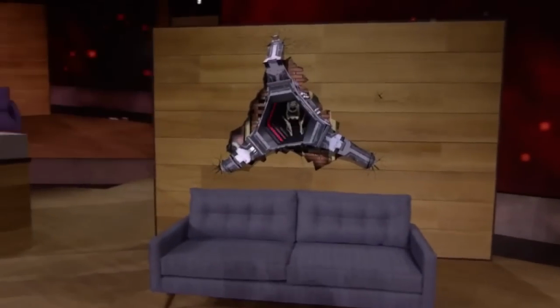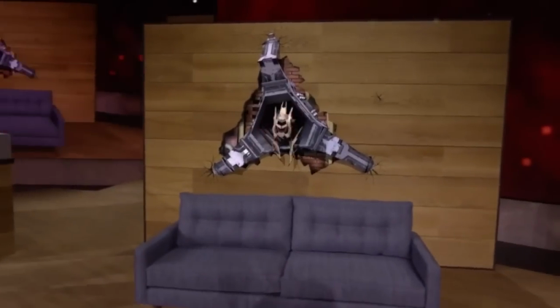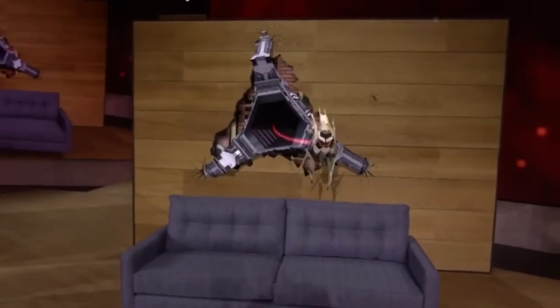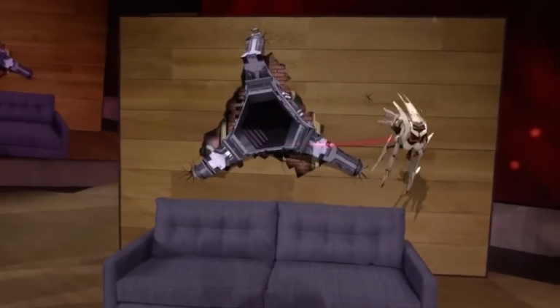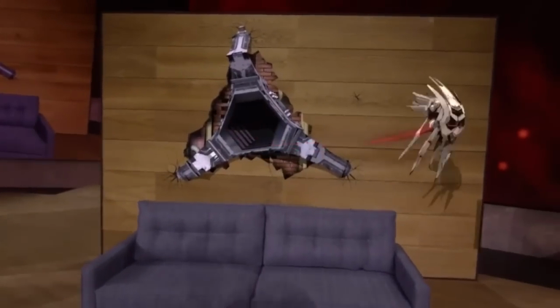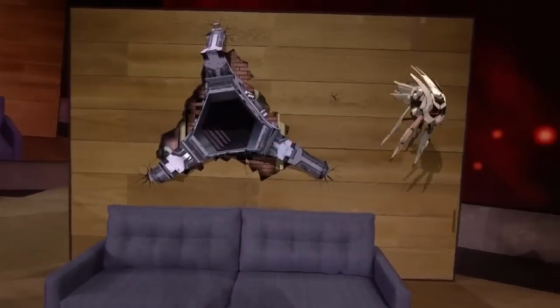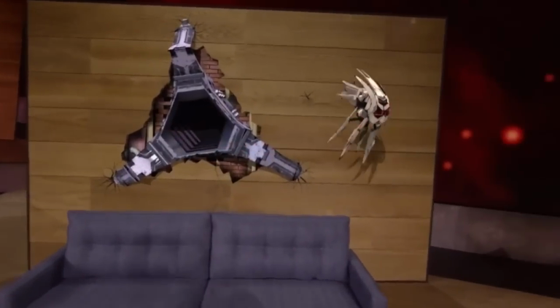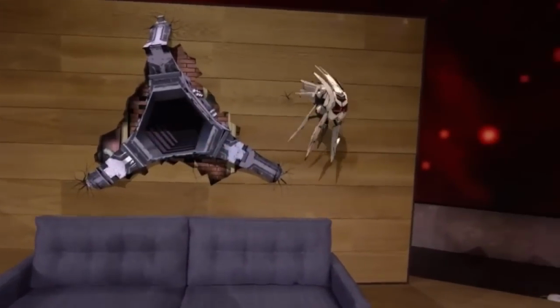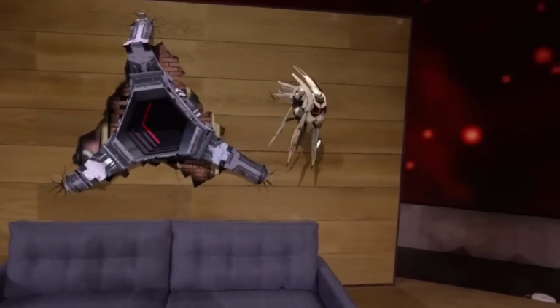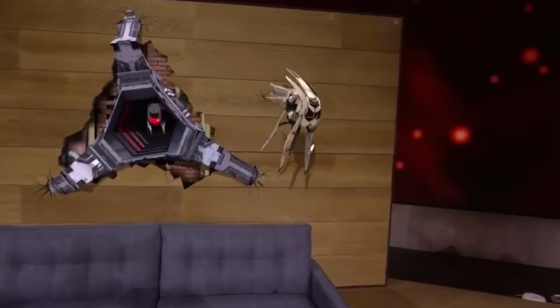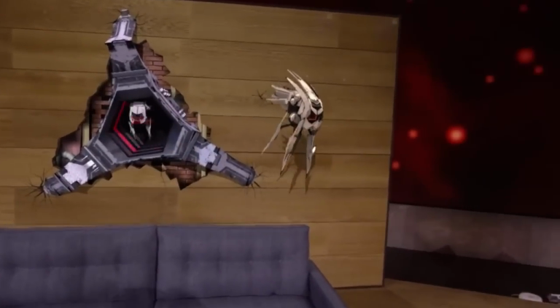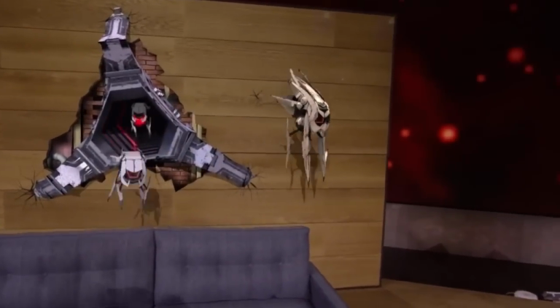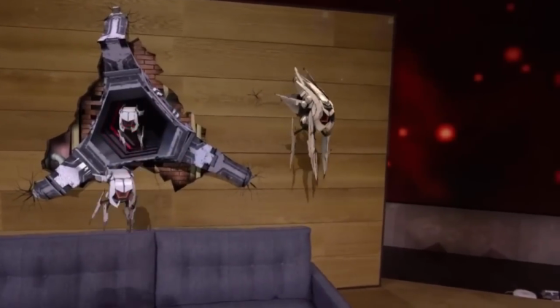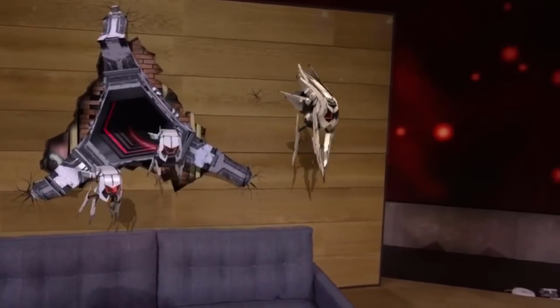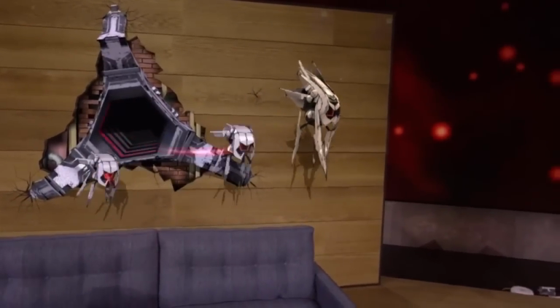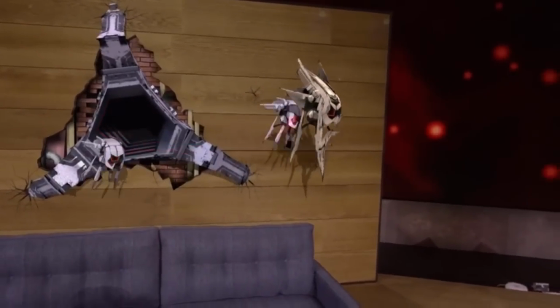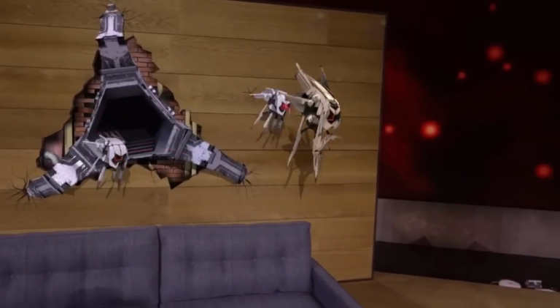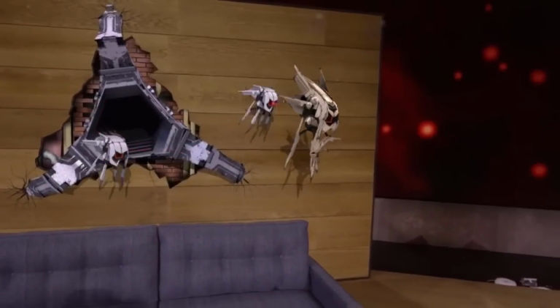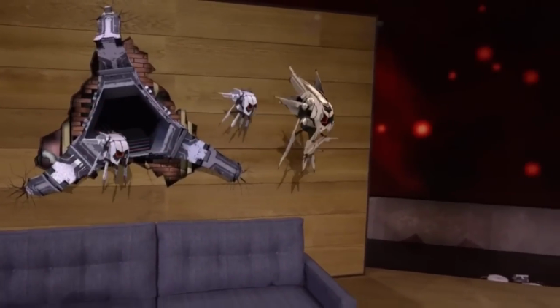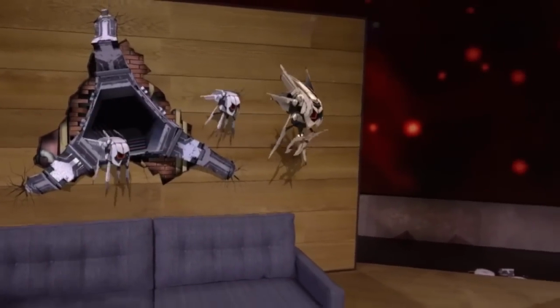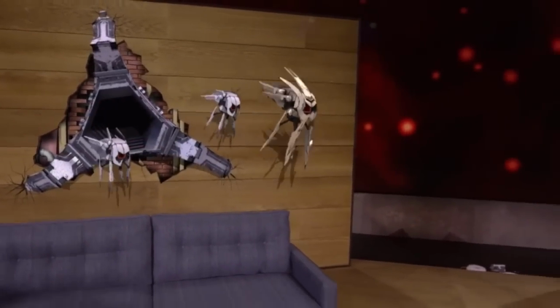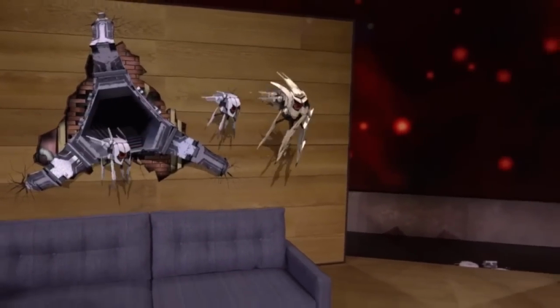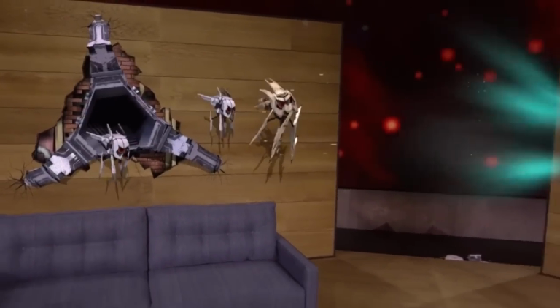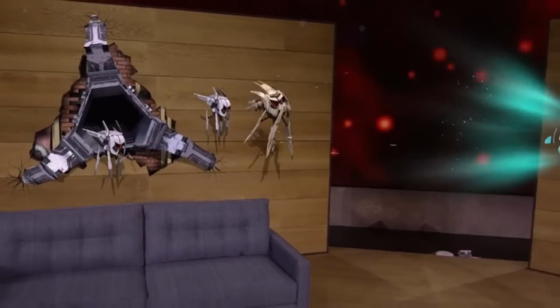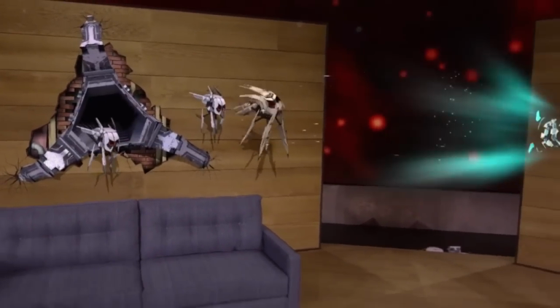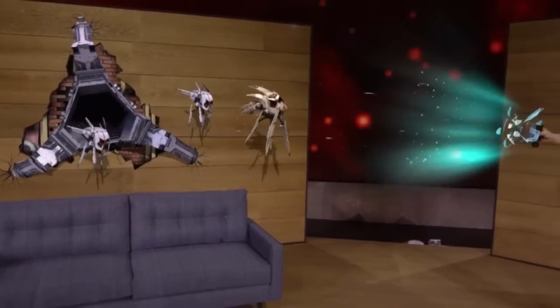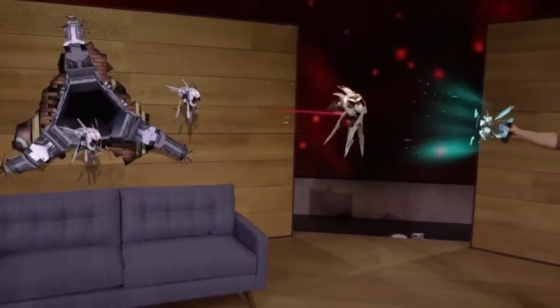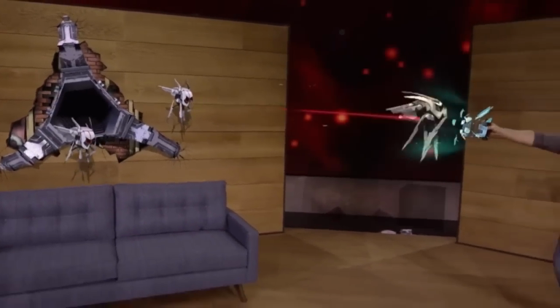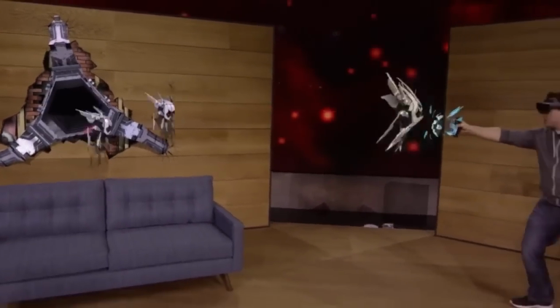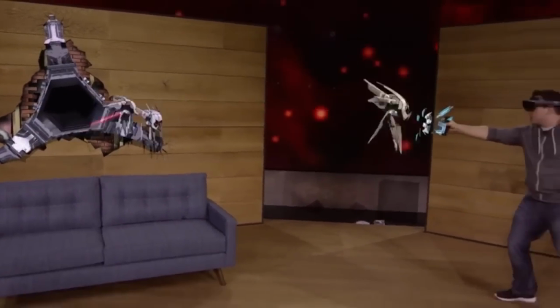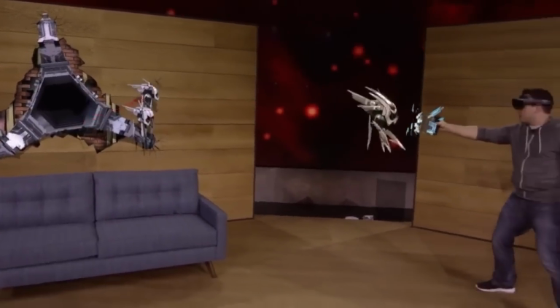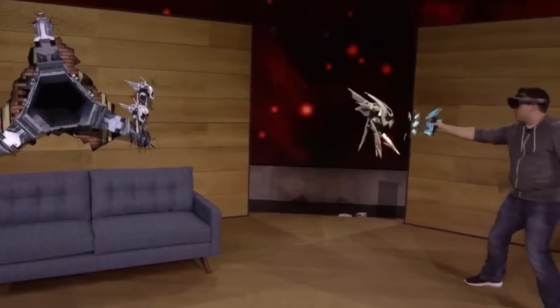Holograms behave just like real objects. They can interact with the environment and with each other.